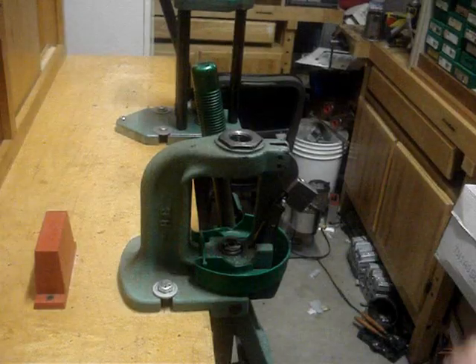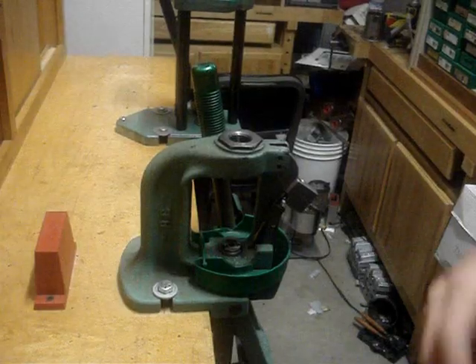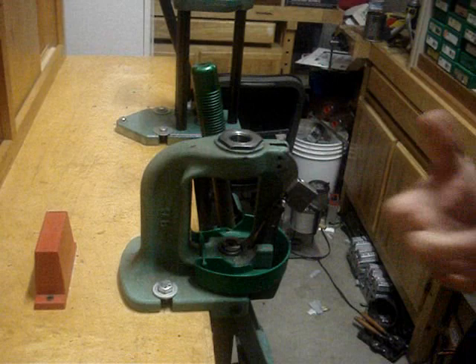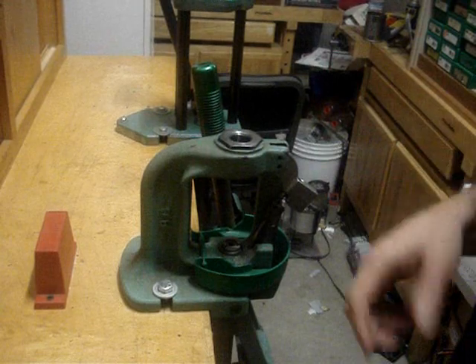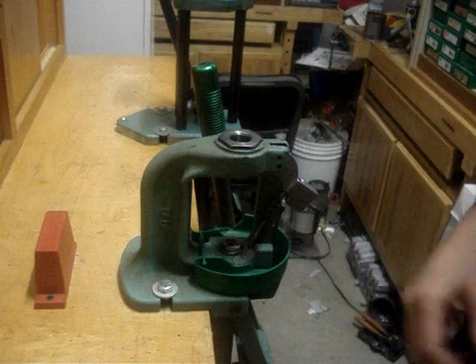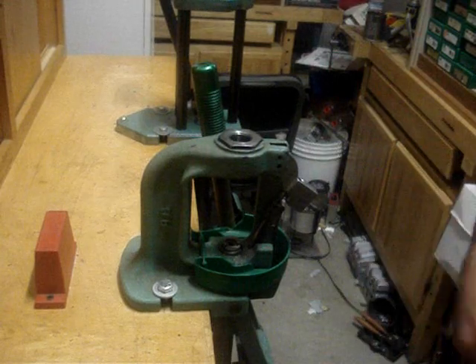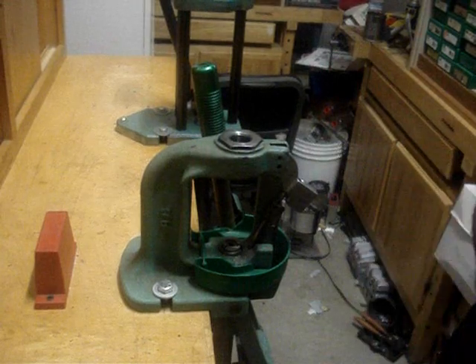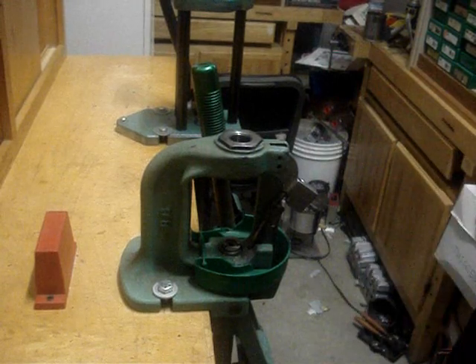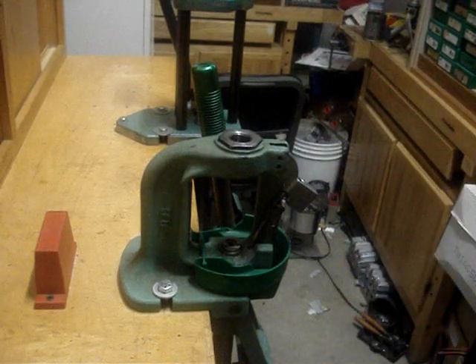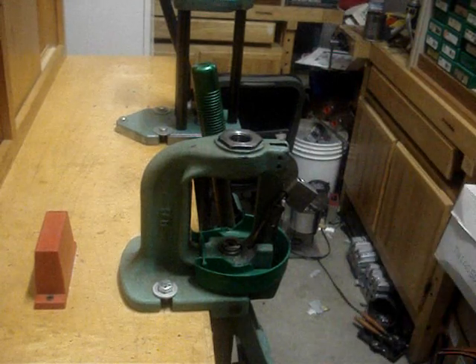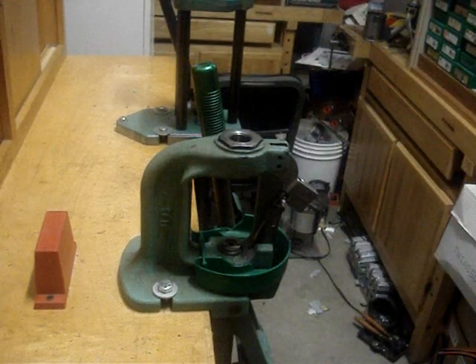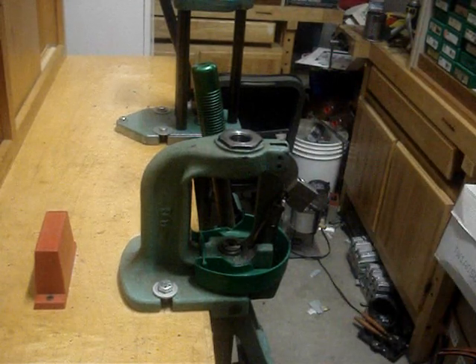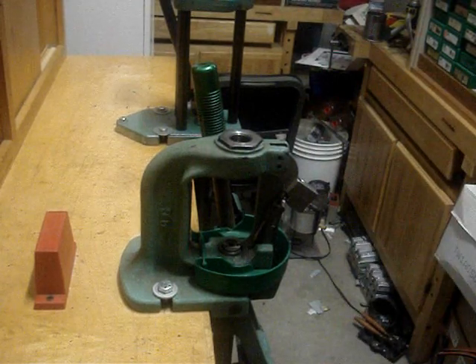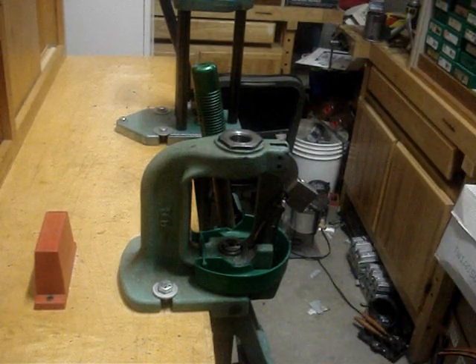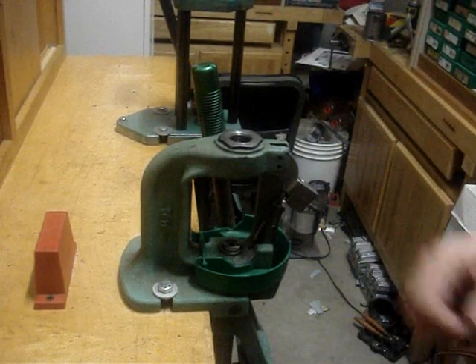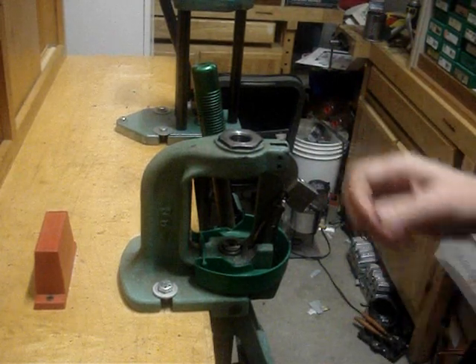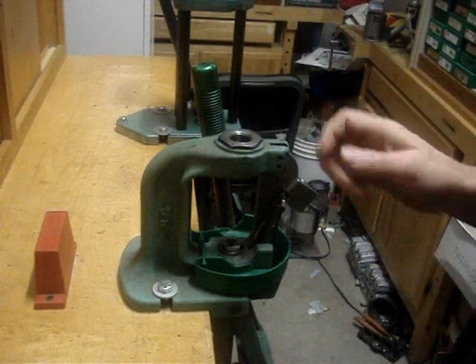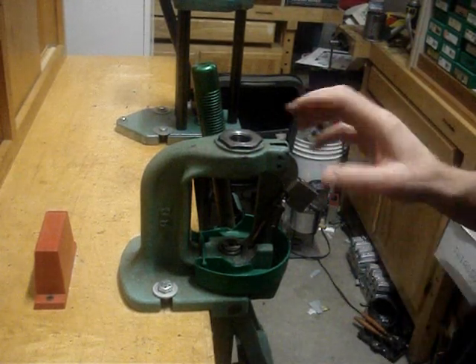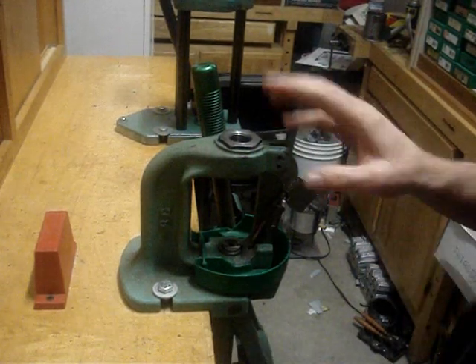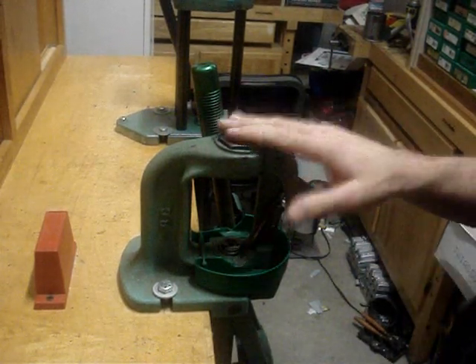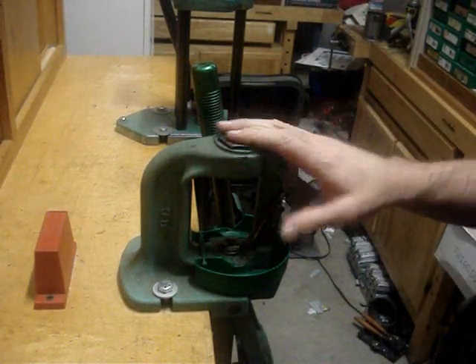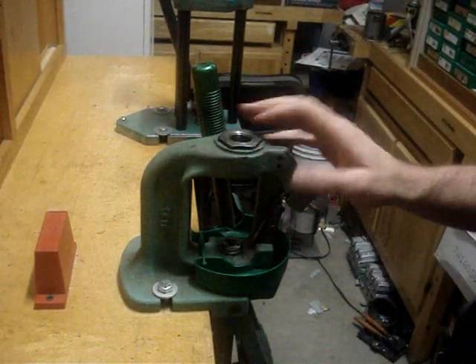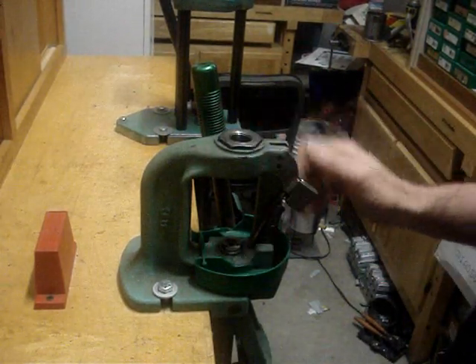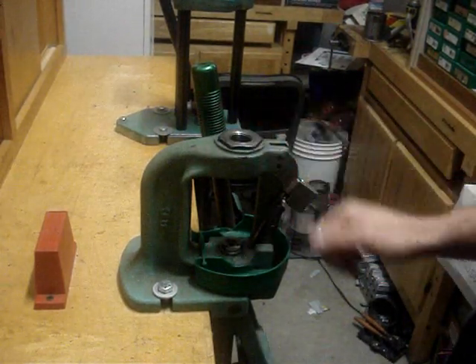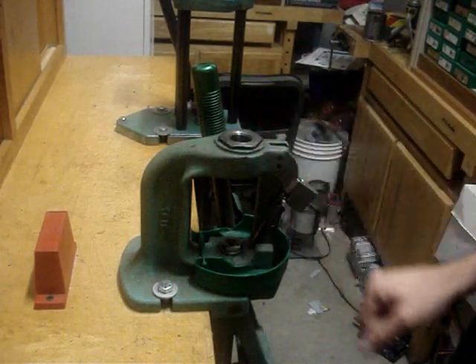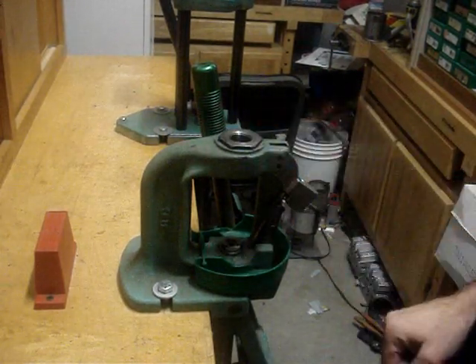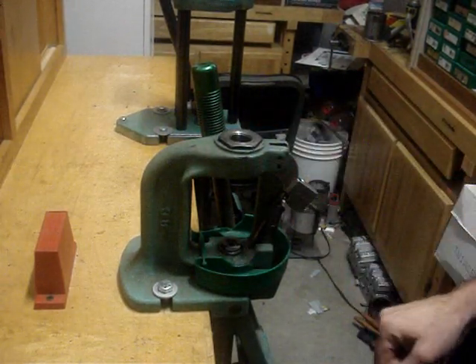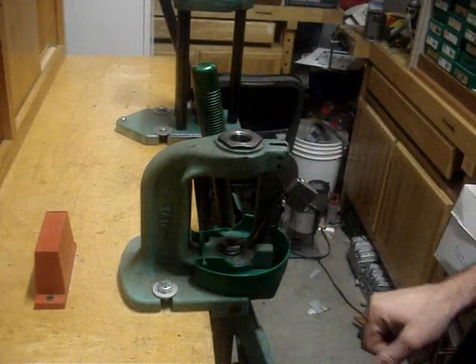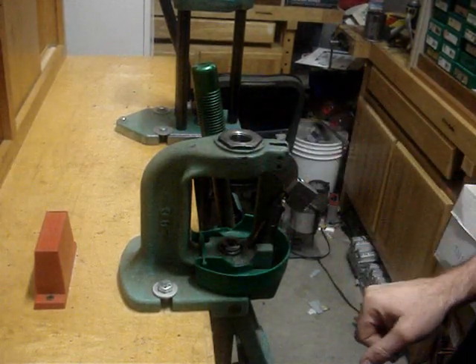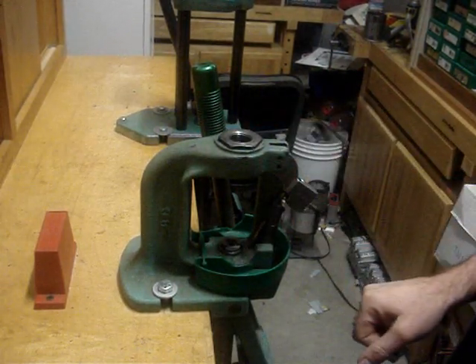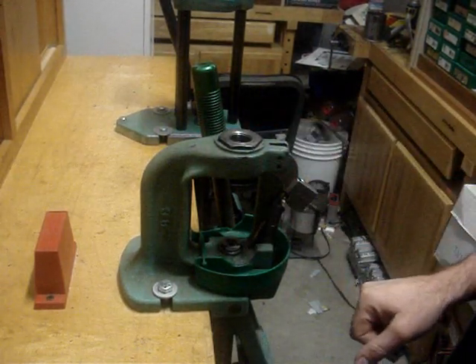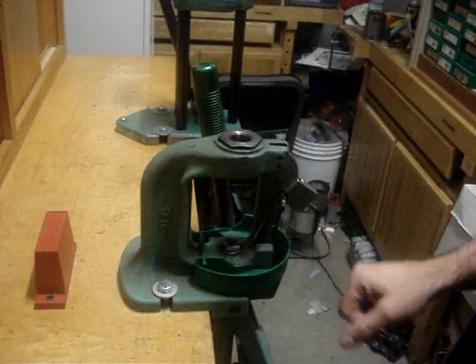Hi, welcome back to animalsmith.com and today I'm going to discuss priming off the press.